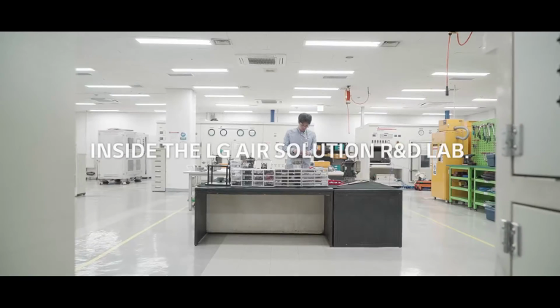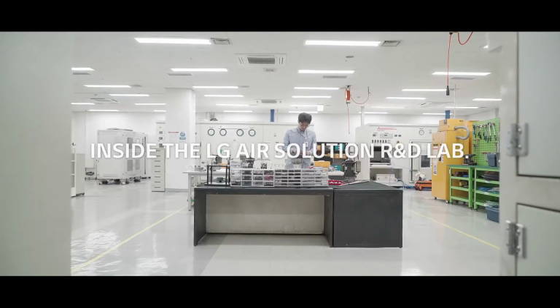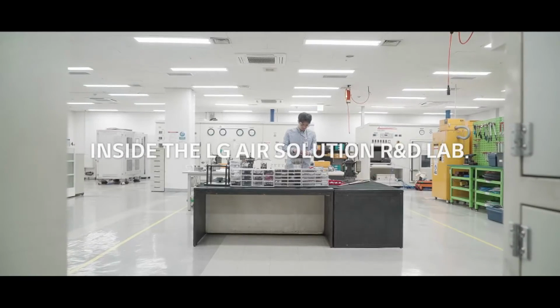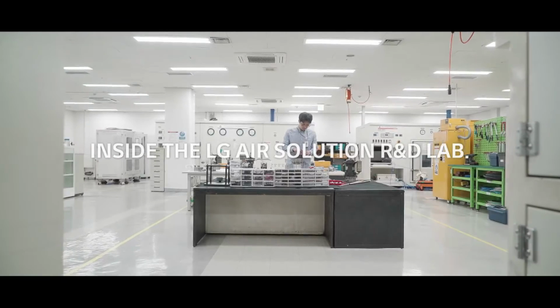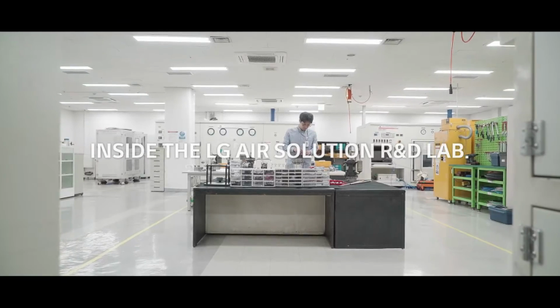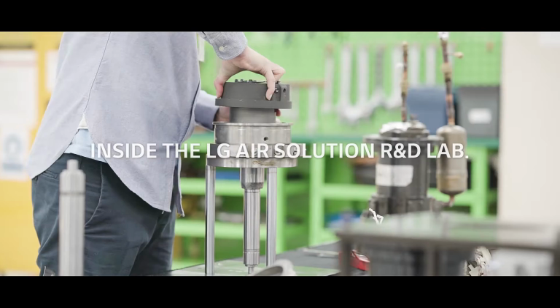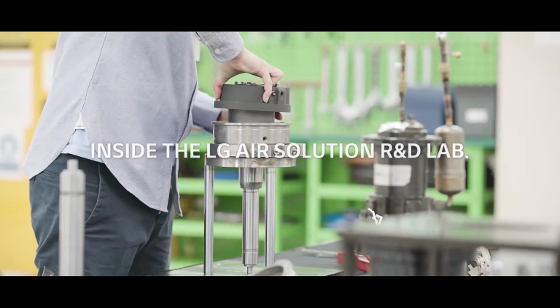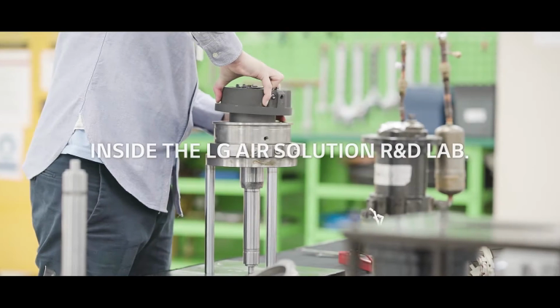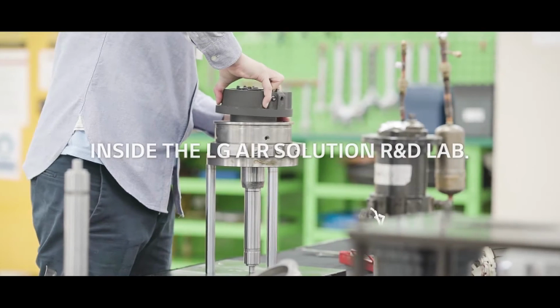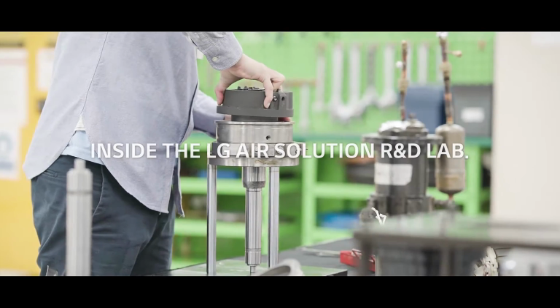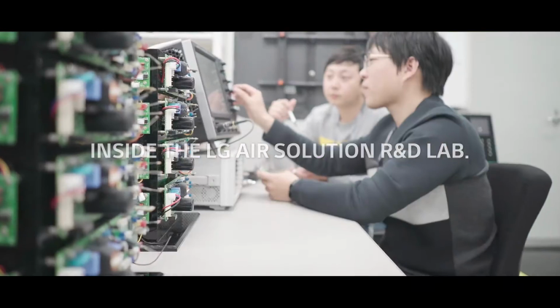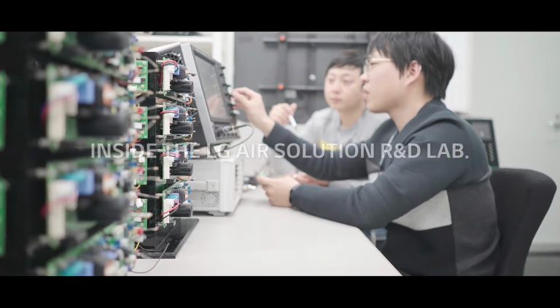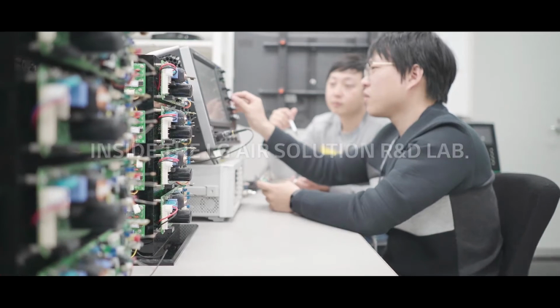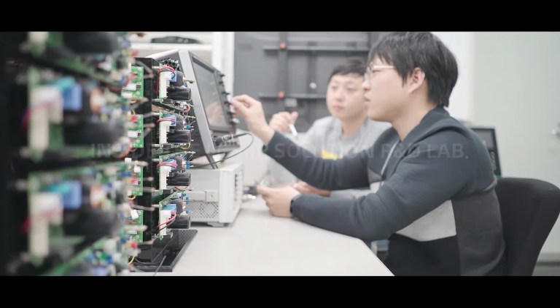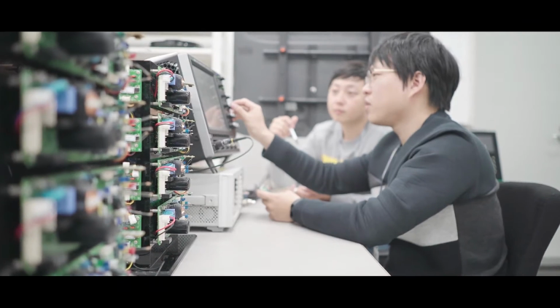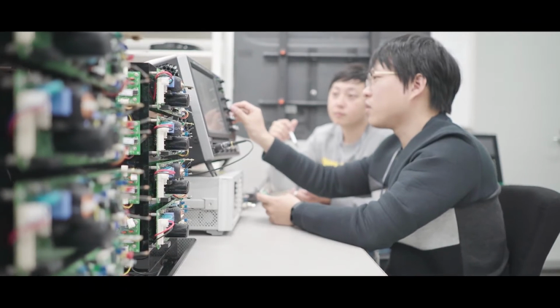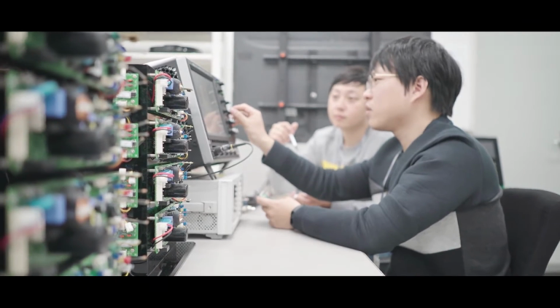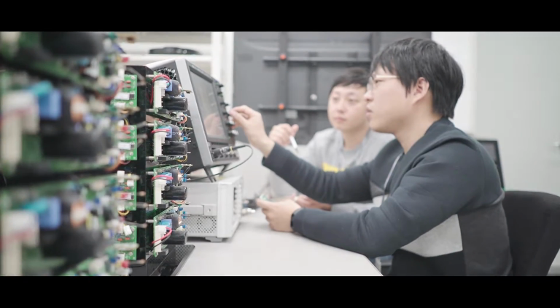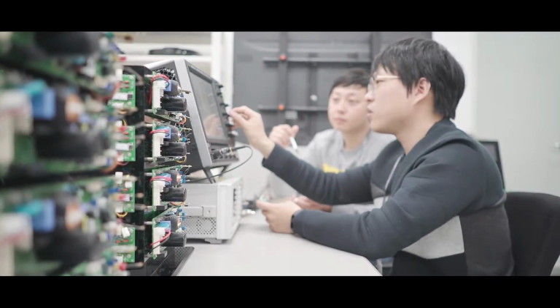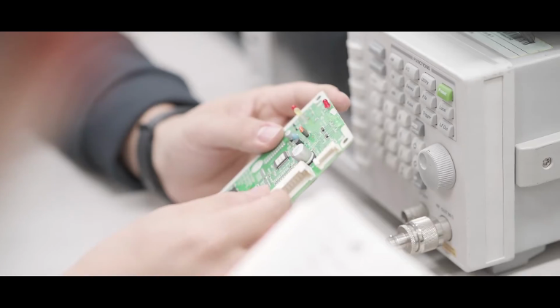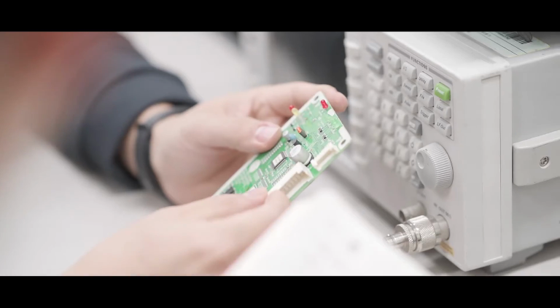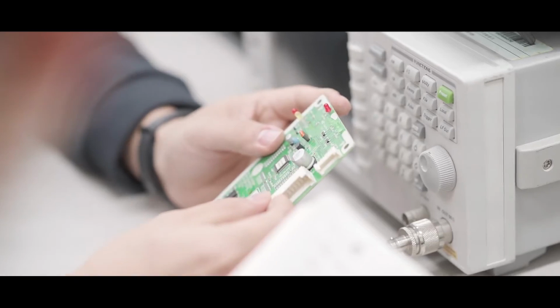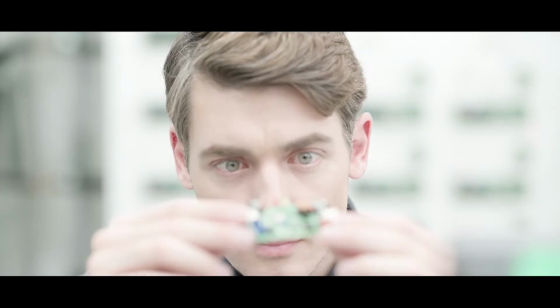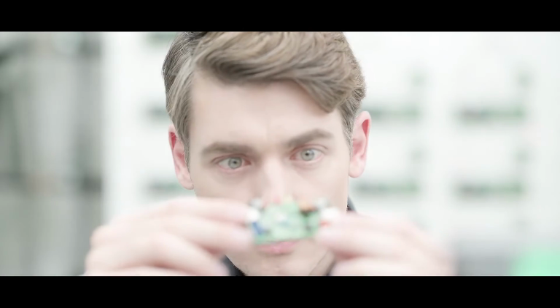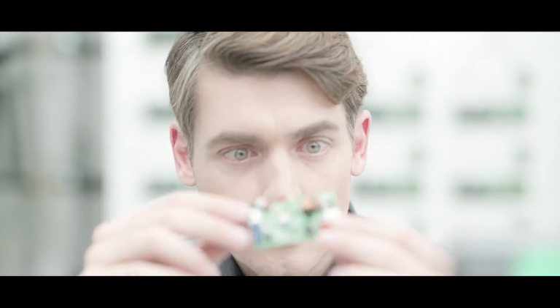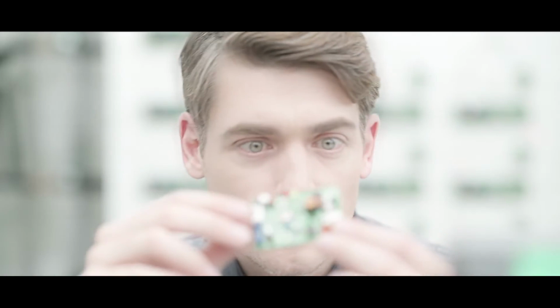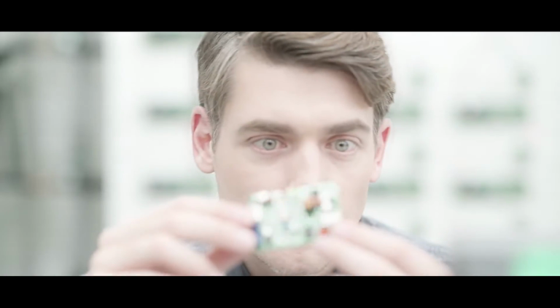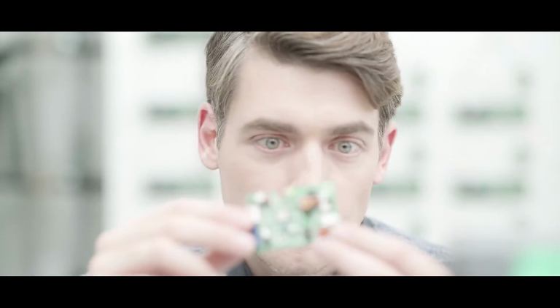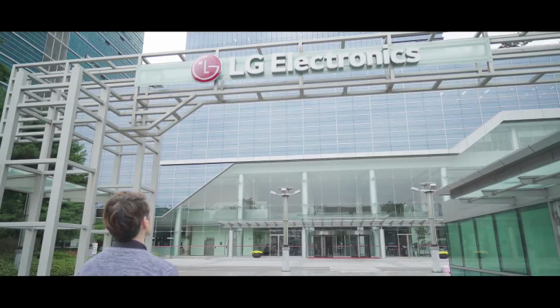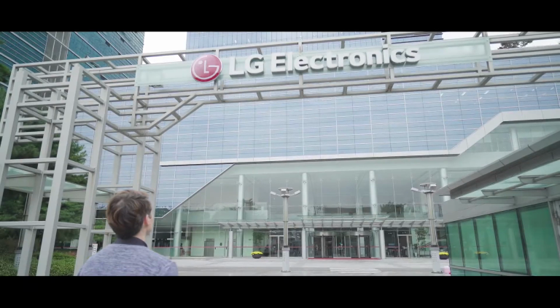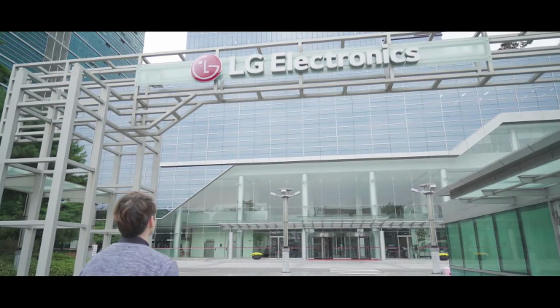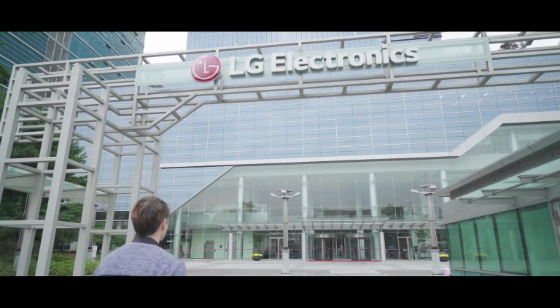LG's Air Solution R&D Lab — here, they are constantly developing the newest HVAC technologies. Let's take a look inside.